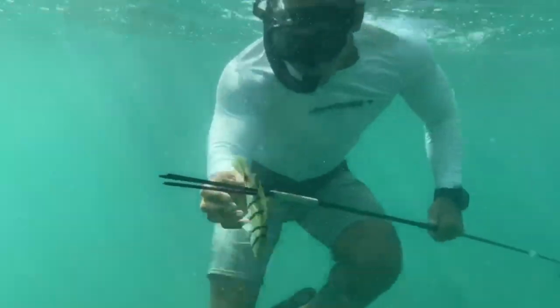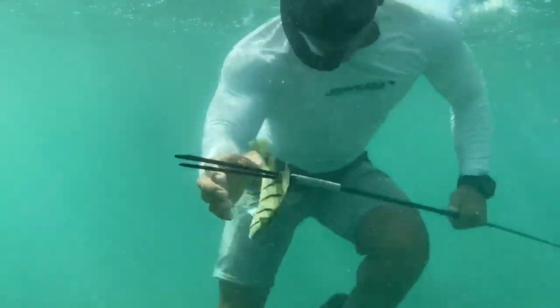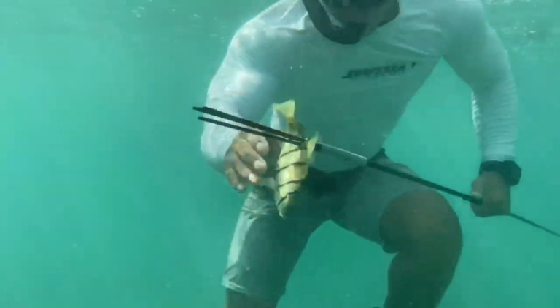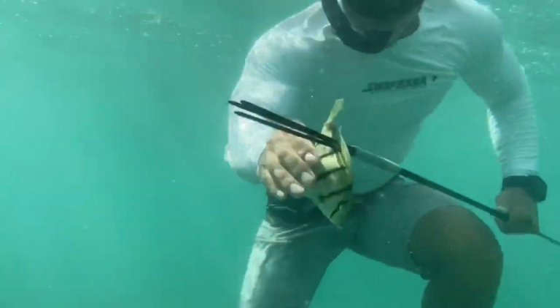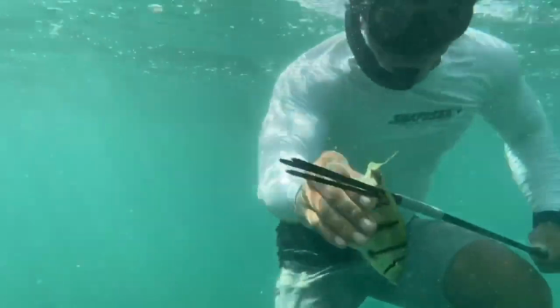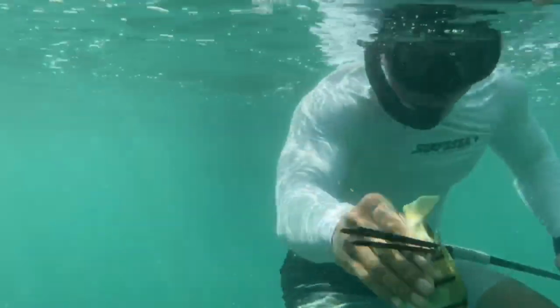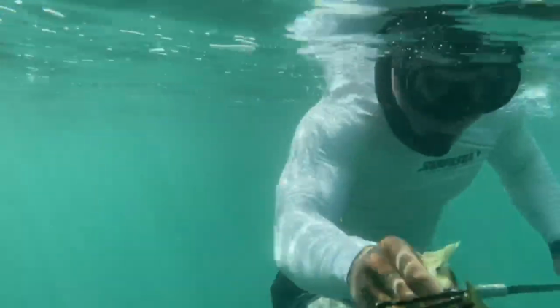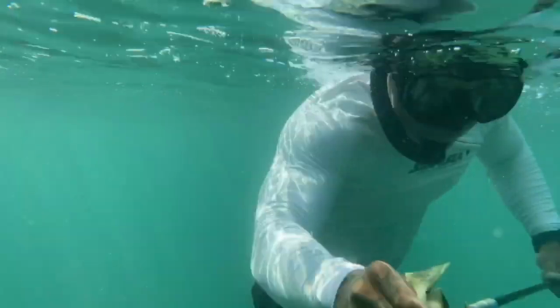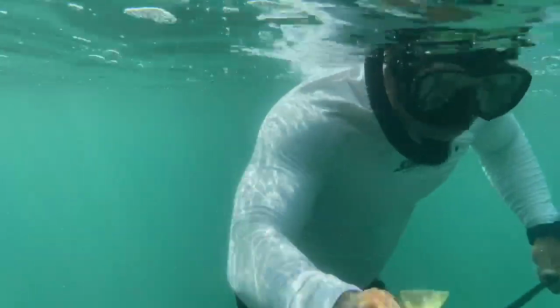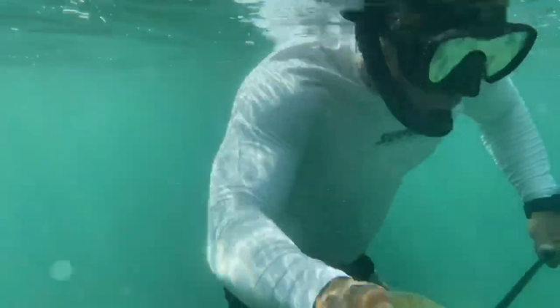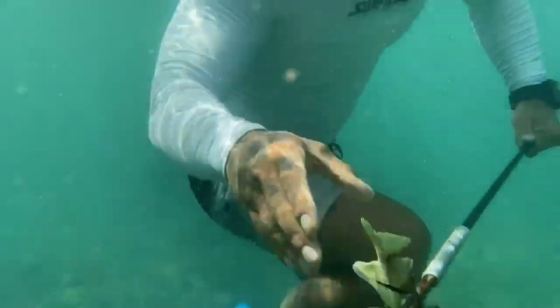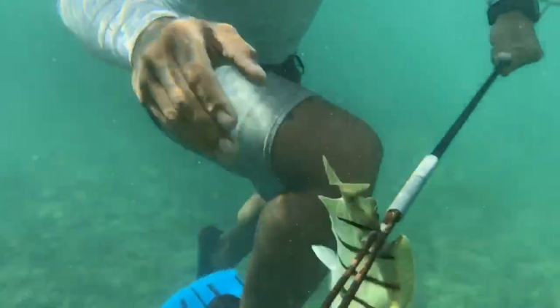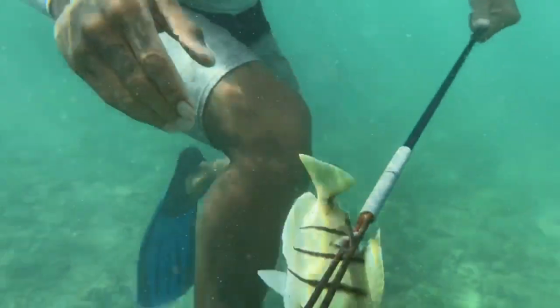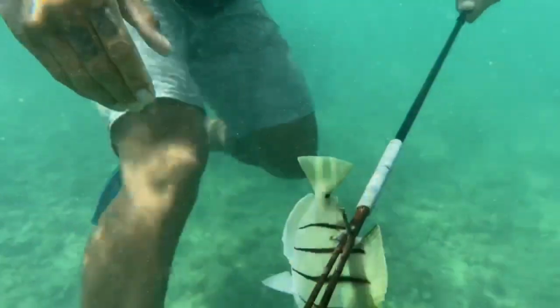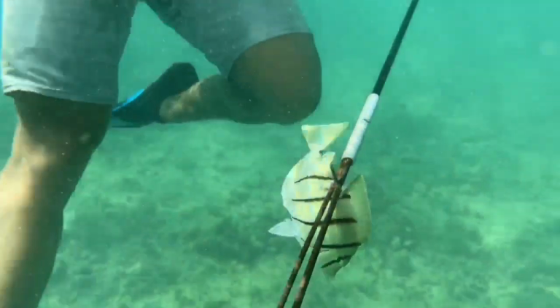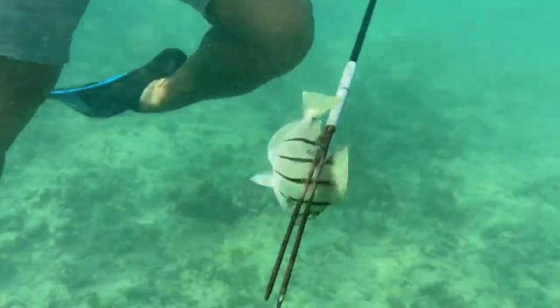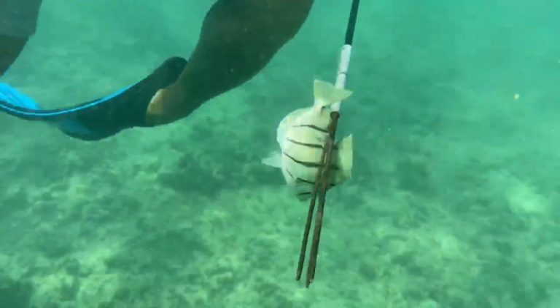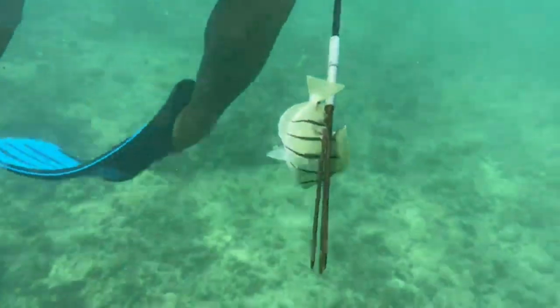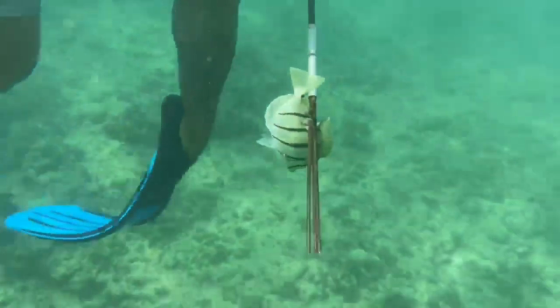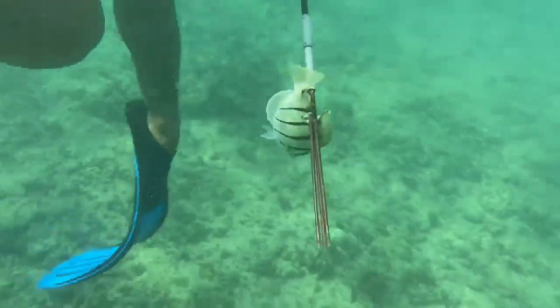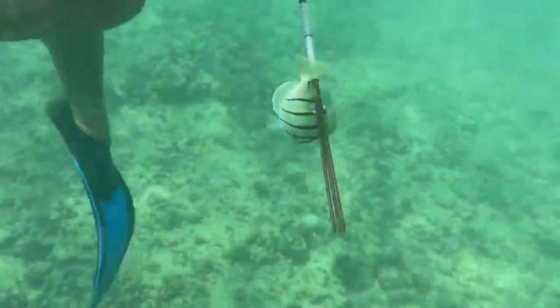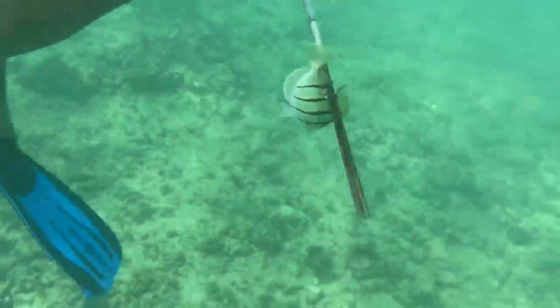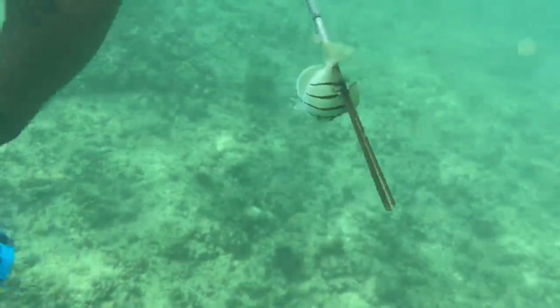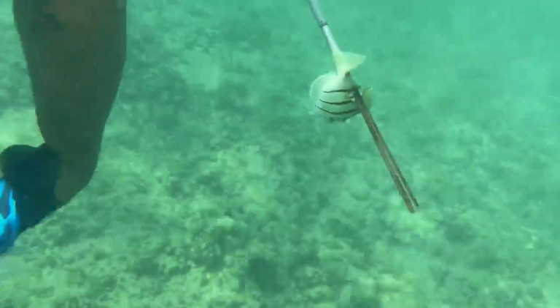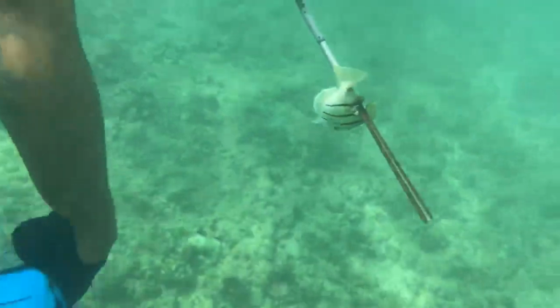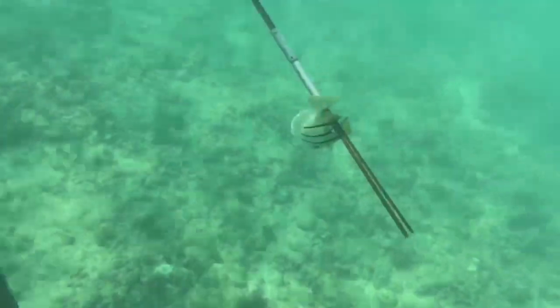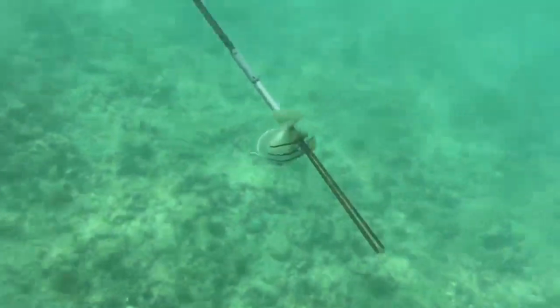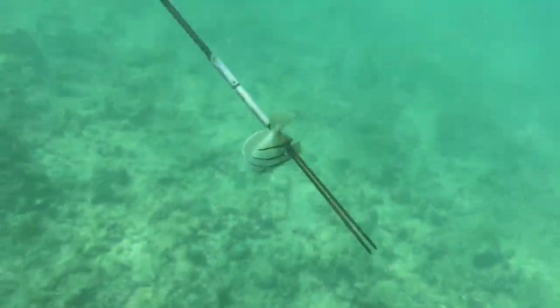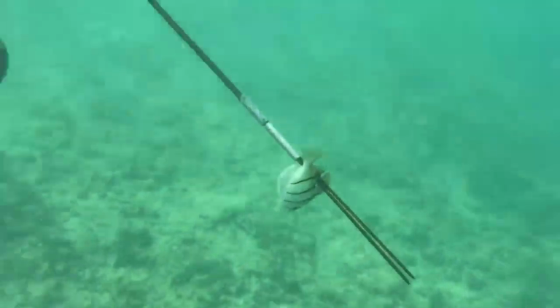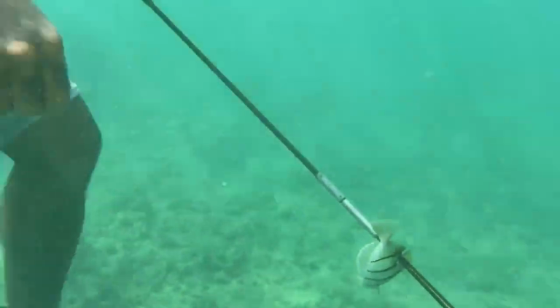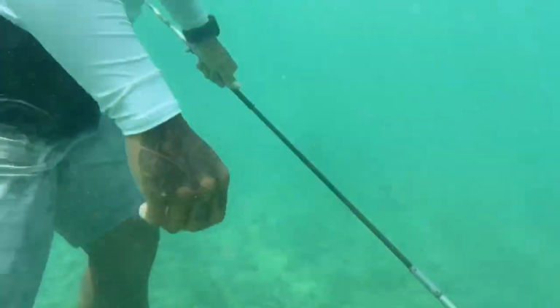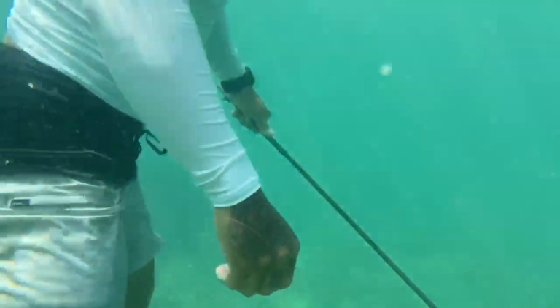We're going to feature it on today's Catch and Cook video. We release videos every single Saturday — hit that like and subscribe button. I'll check you guys out in the water.